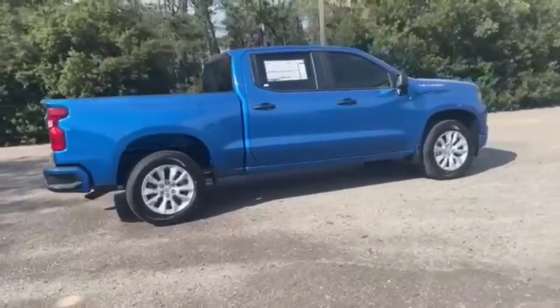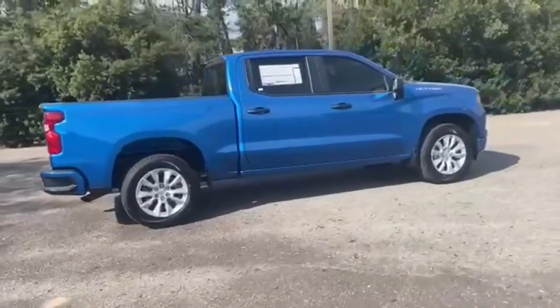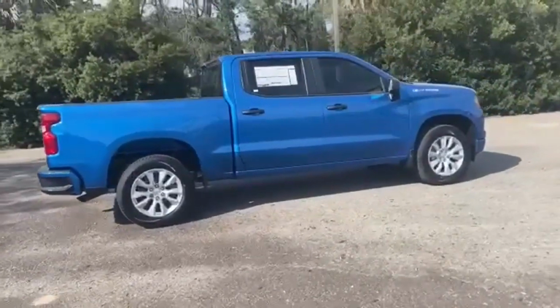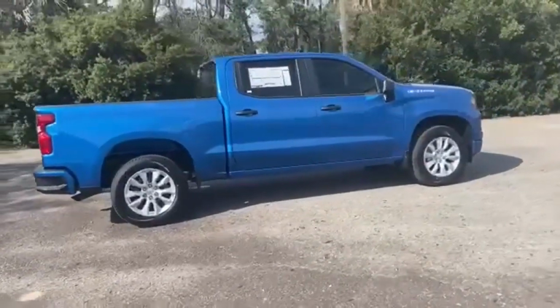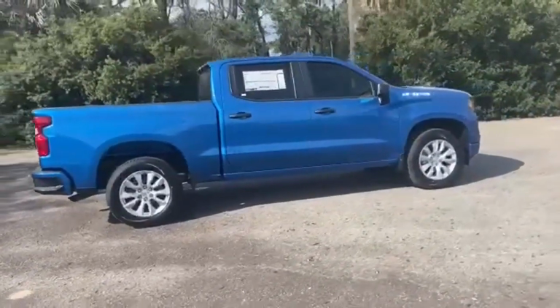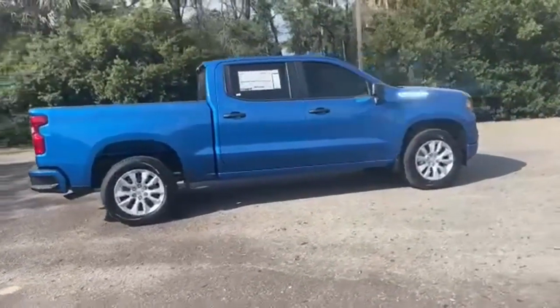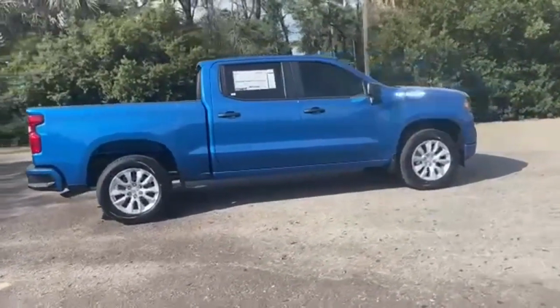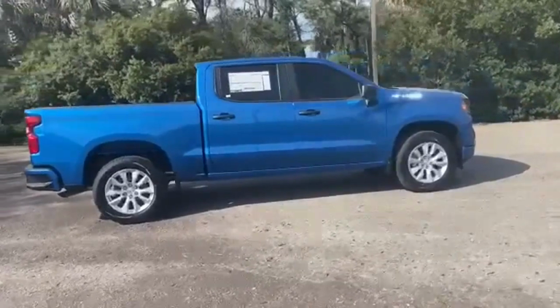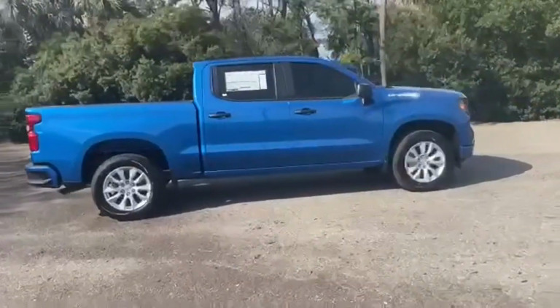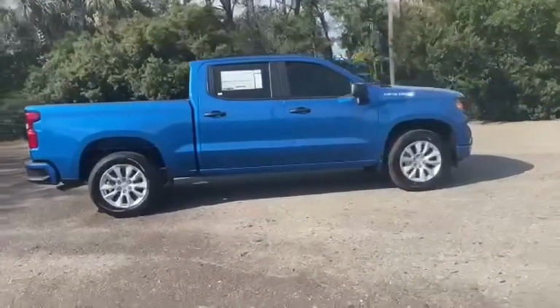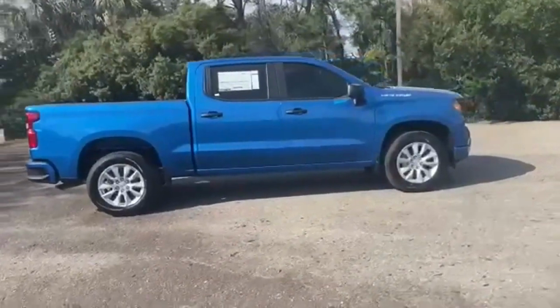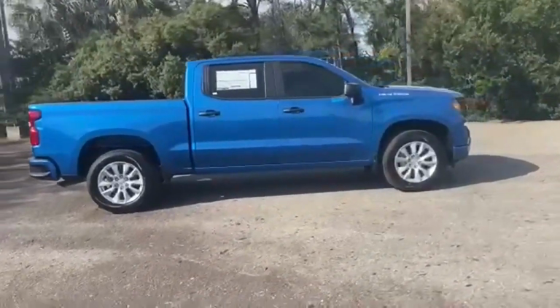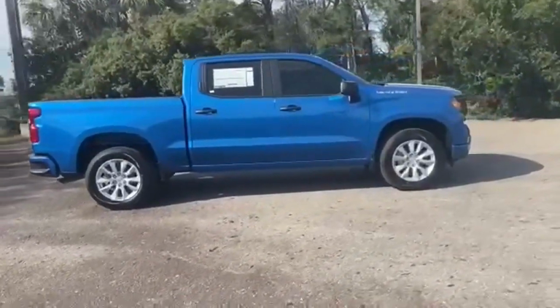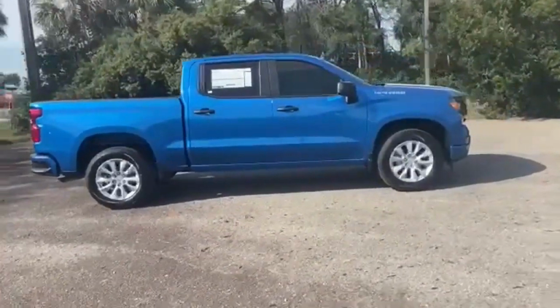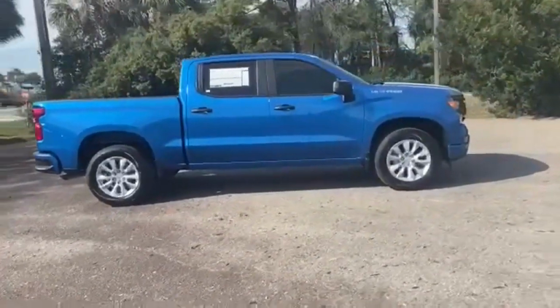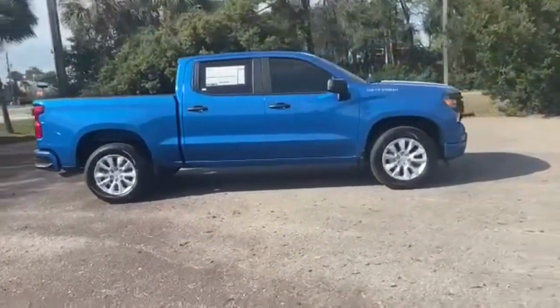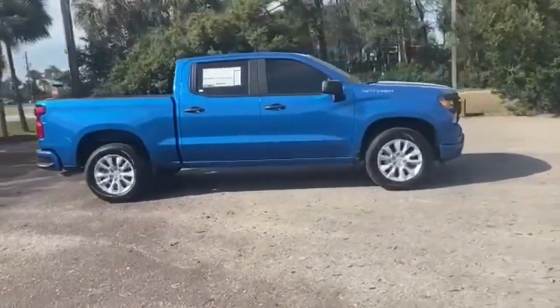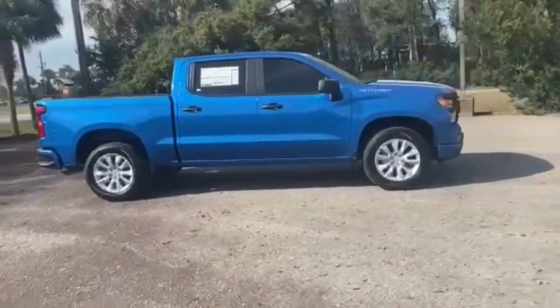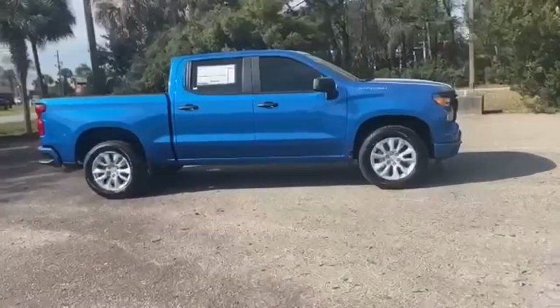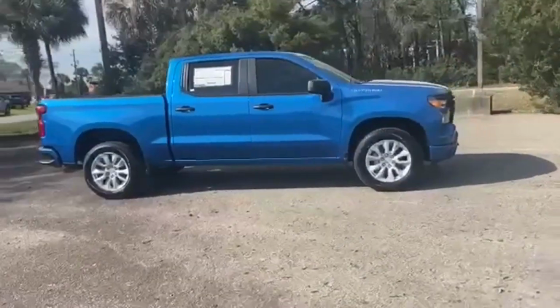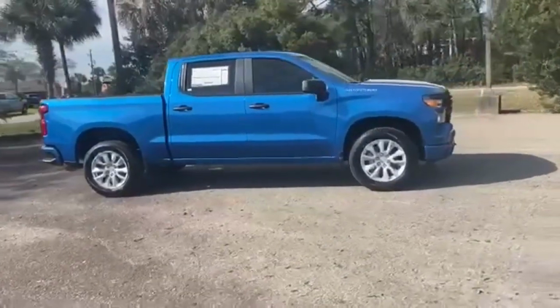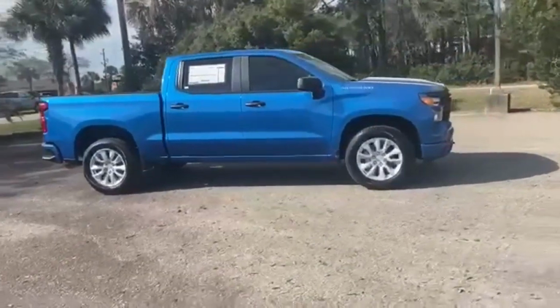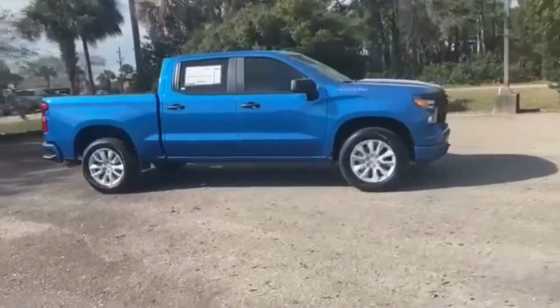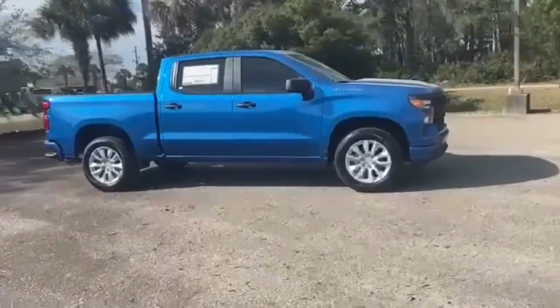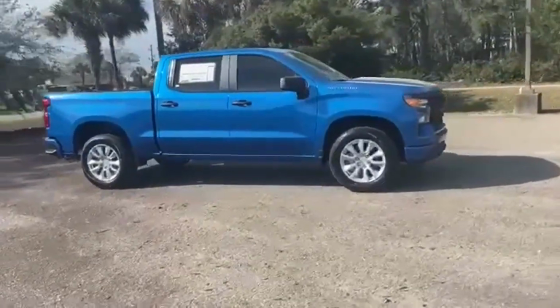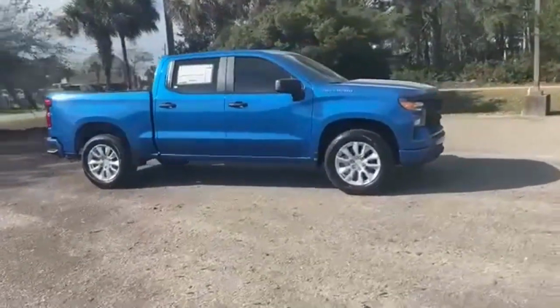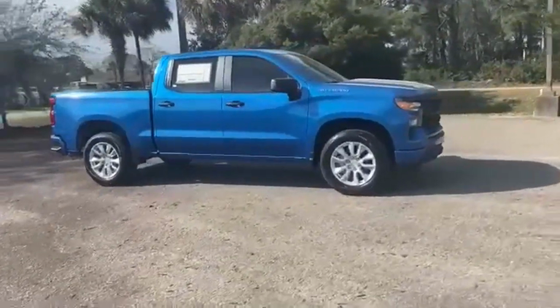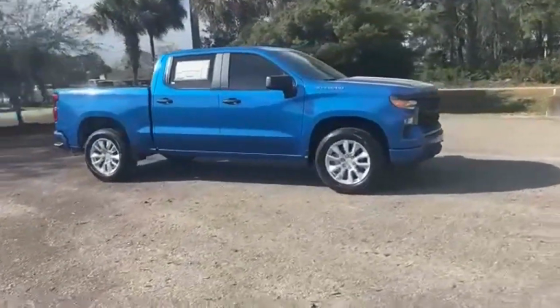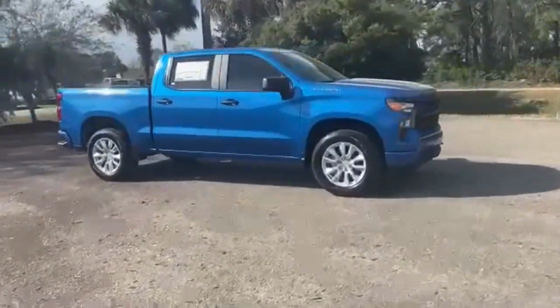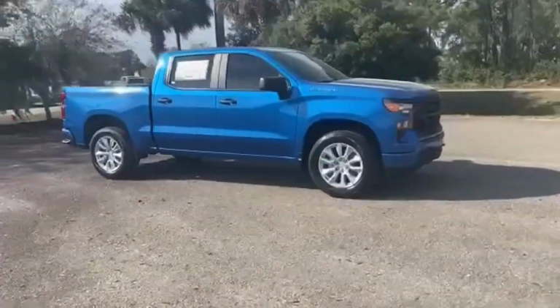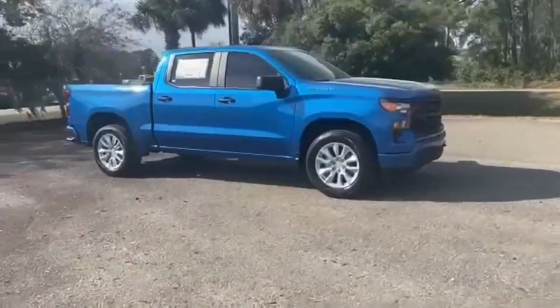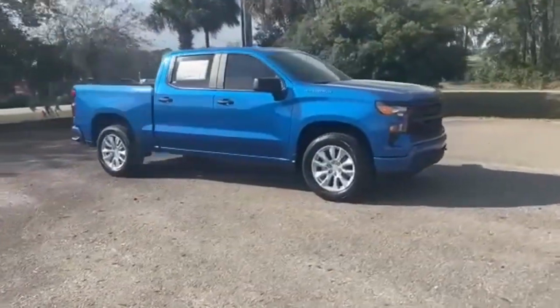In a Chevy, the journey matters more than the destination. See what it can do for you when you take it for a test drive.